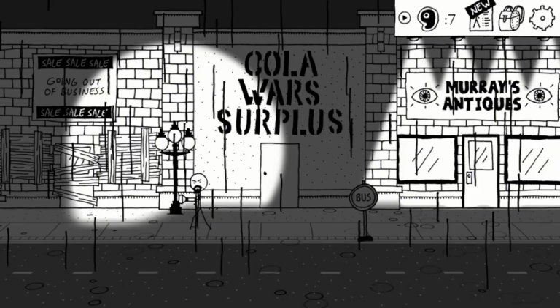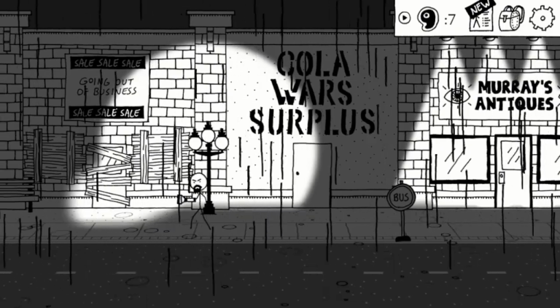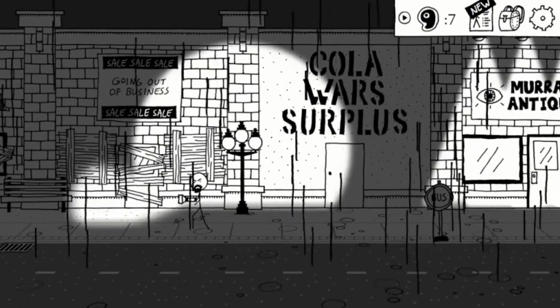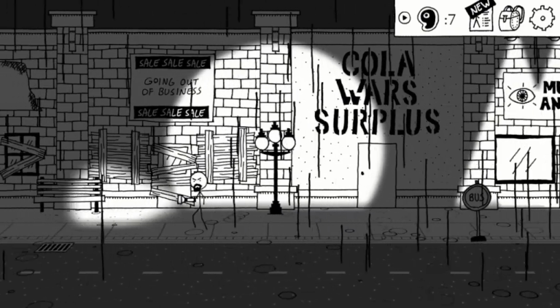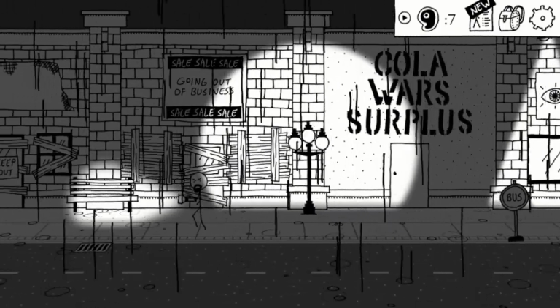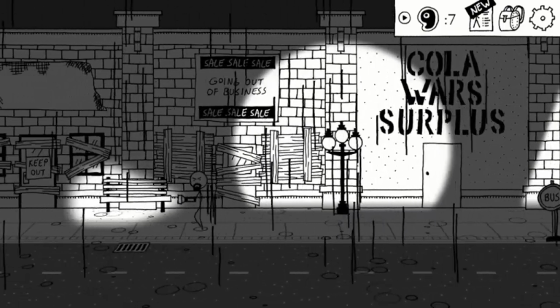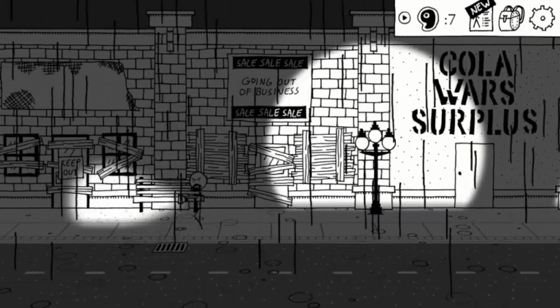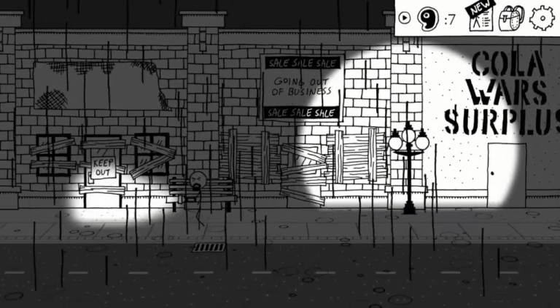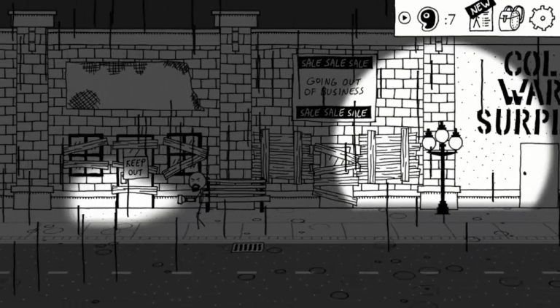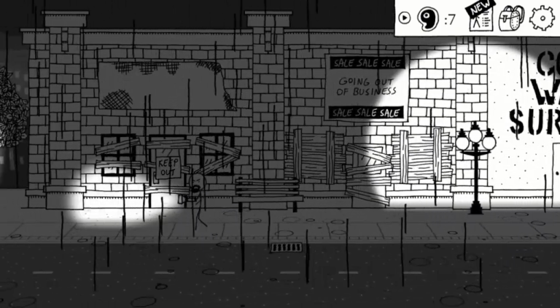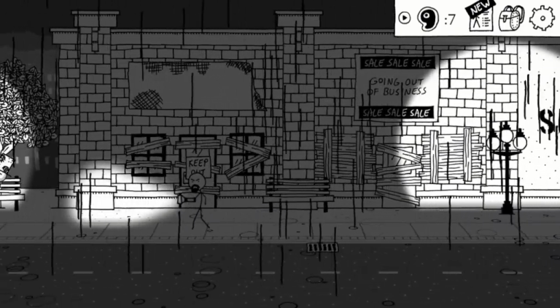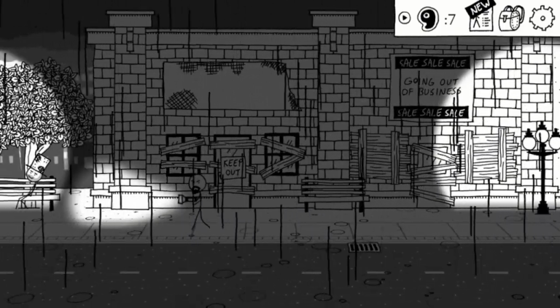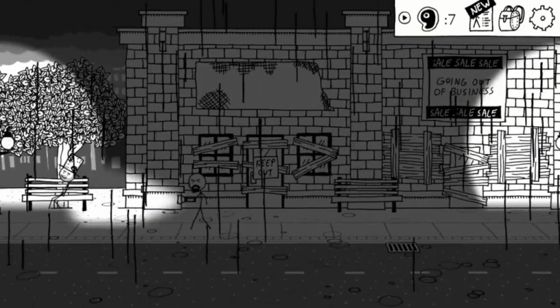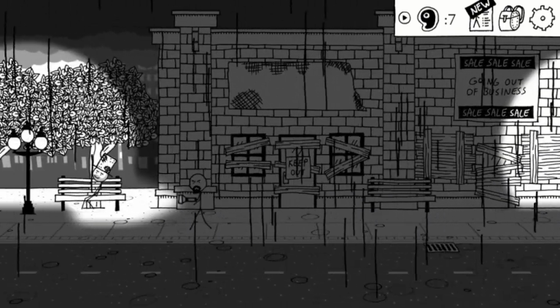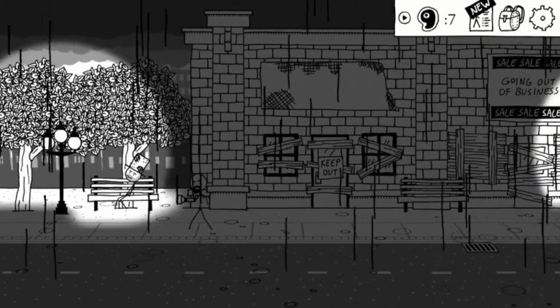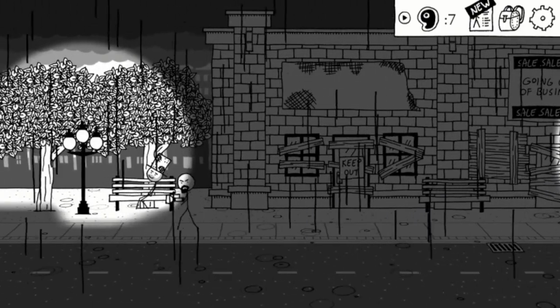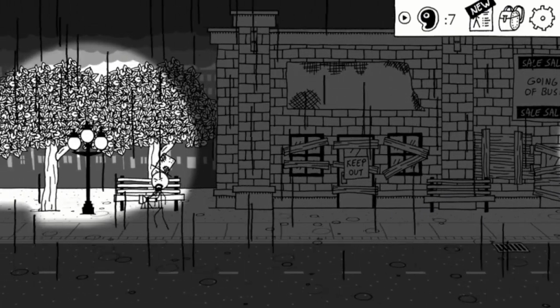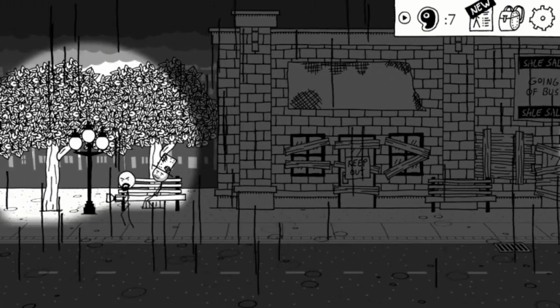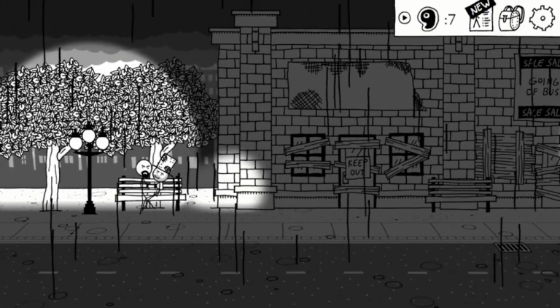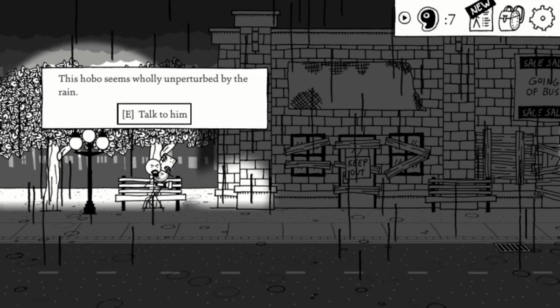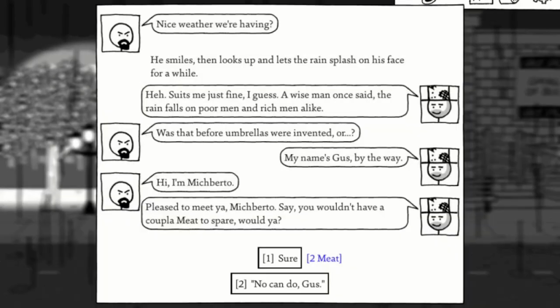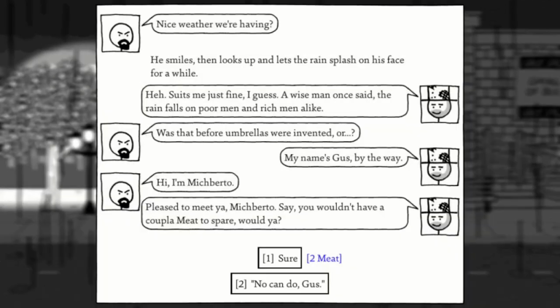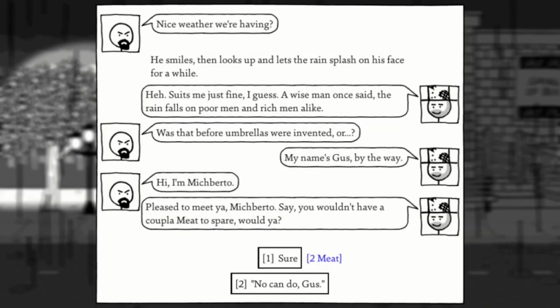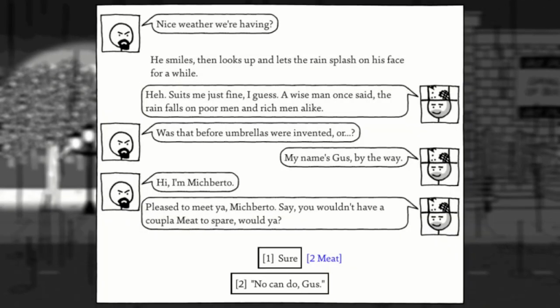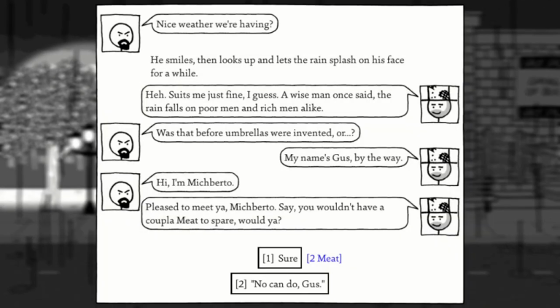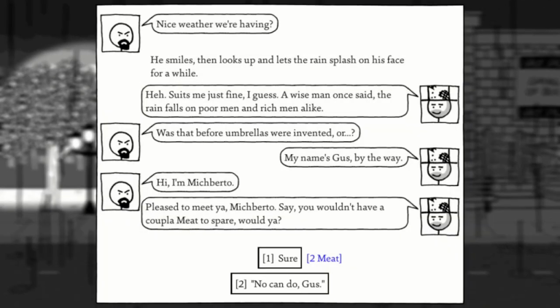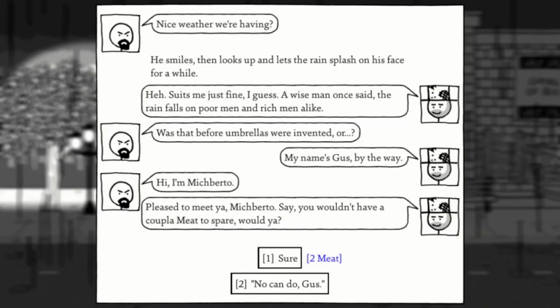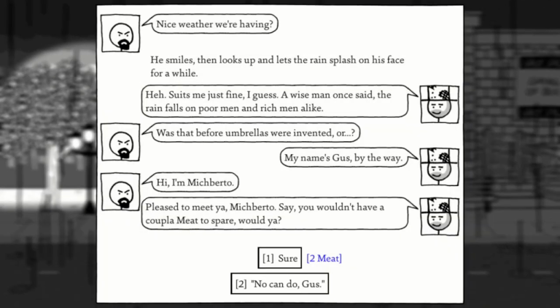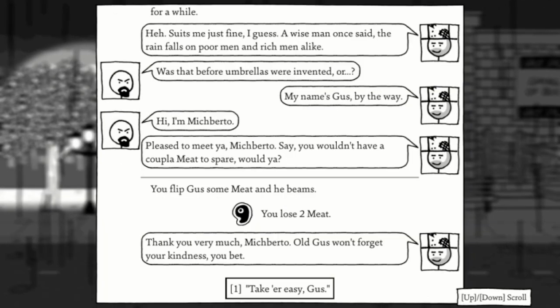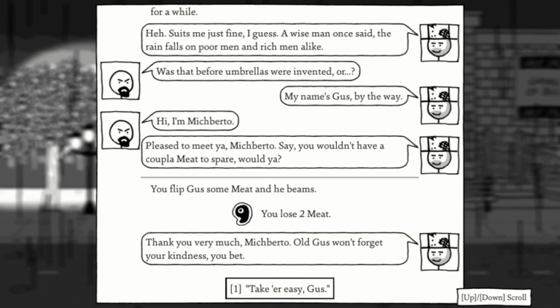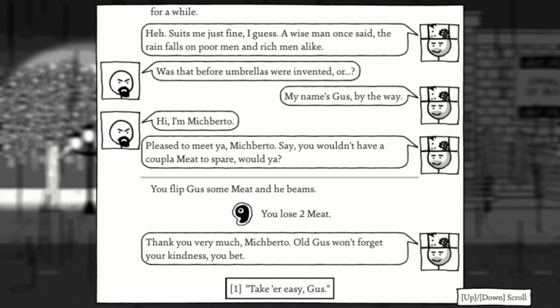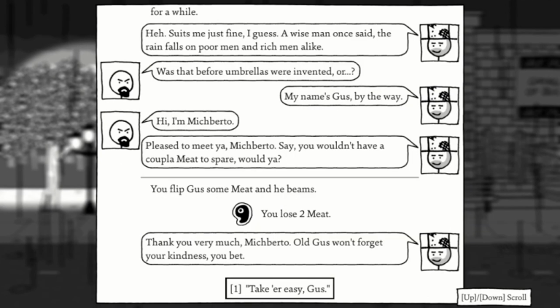Once you arrive in Ocean City, immediately head left and give the Hobo on the bench 2 meat. With those 2 done, we should be cleared for the prologue.